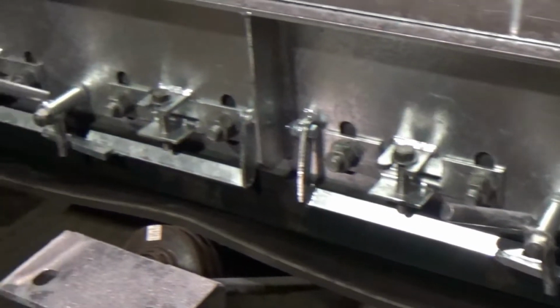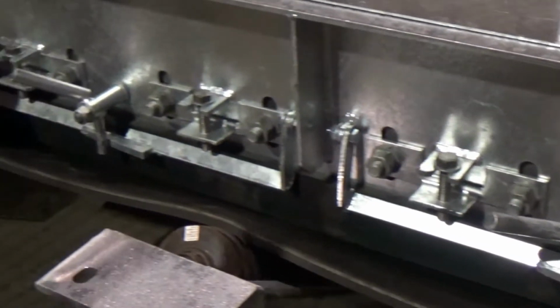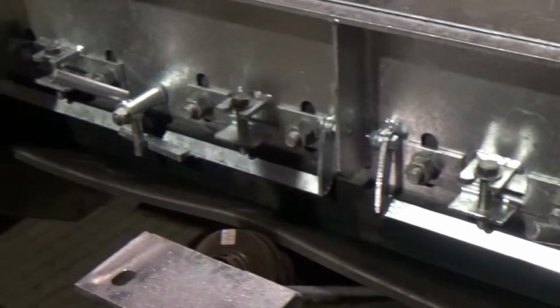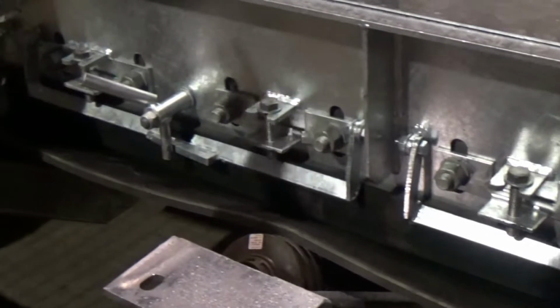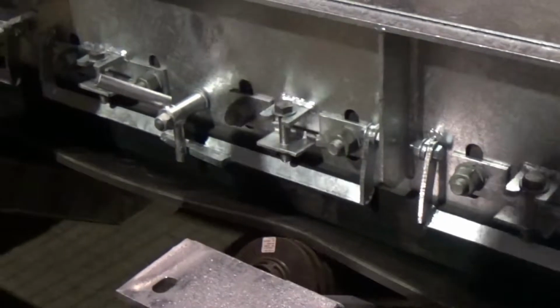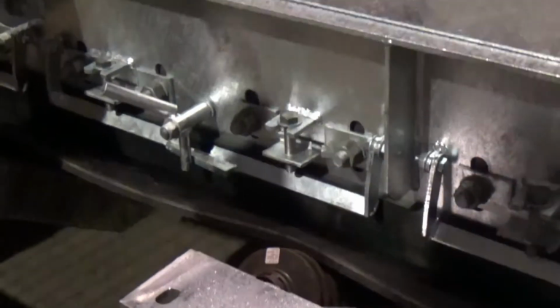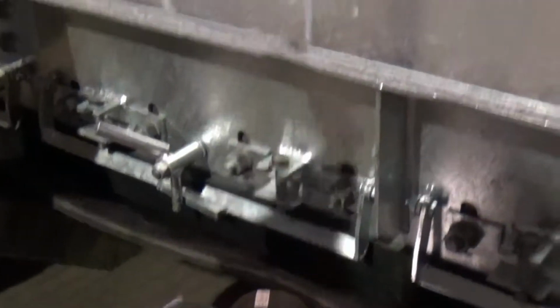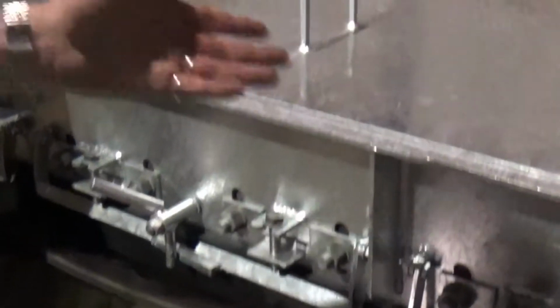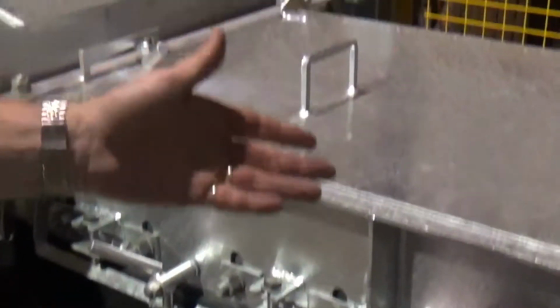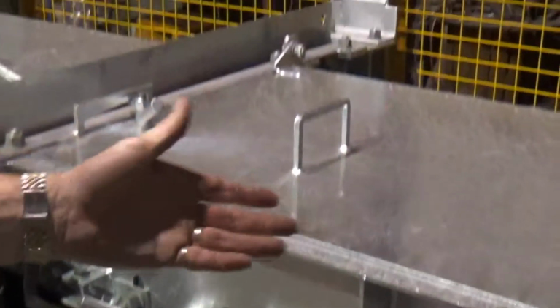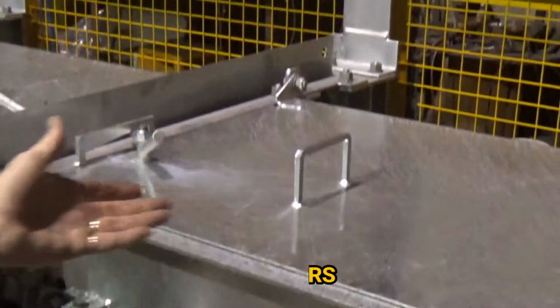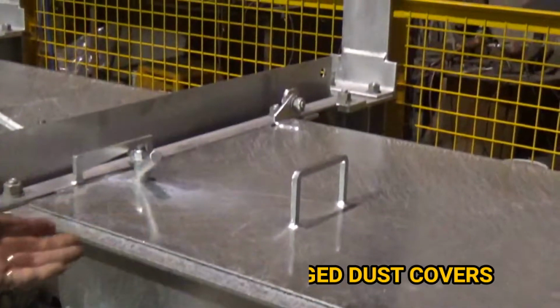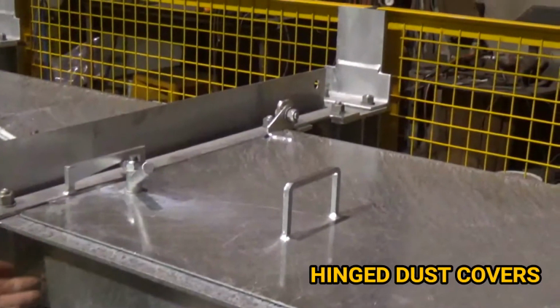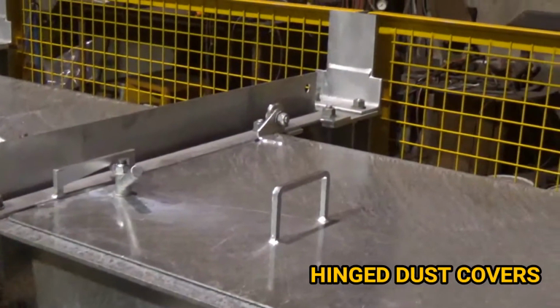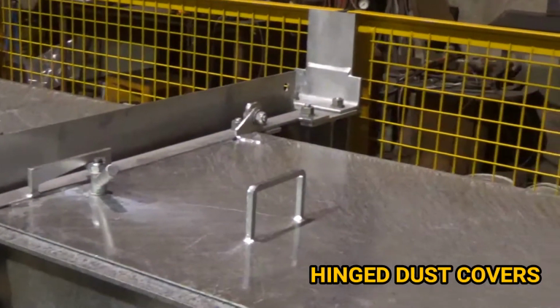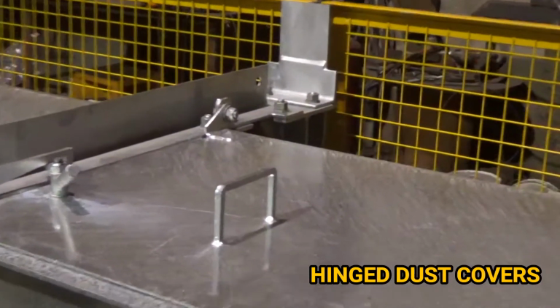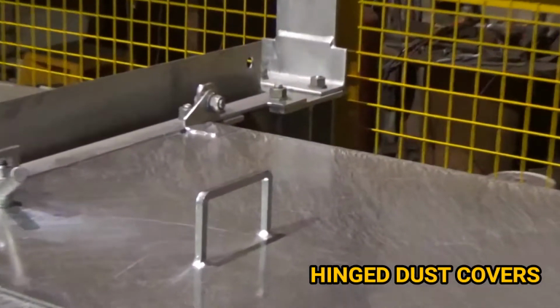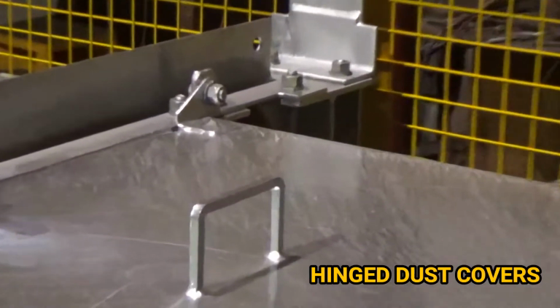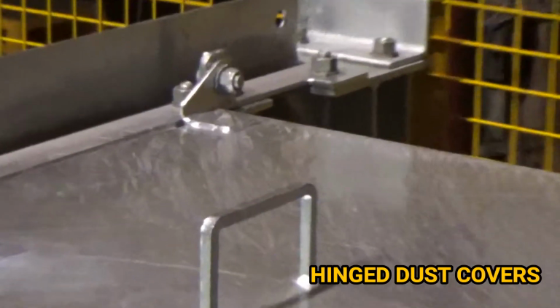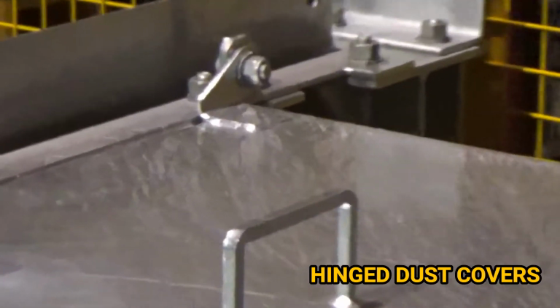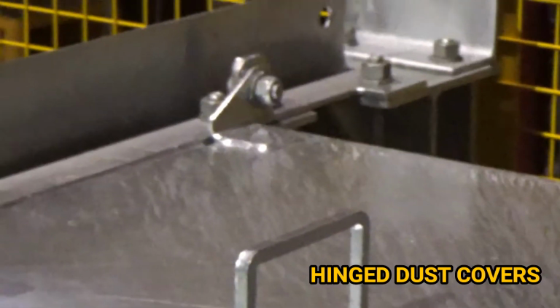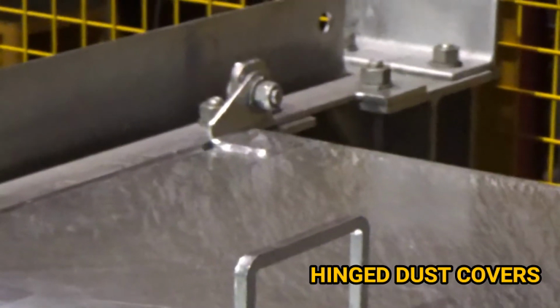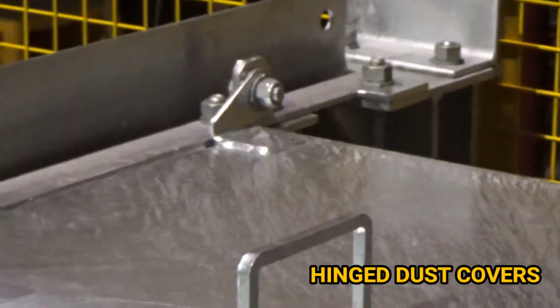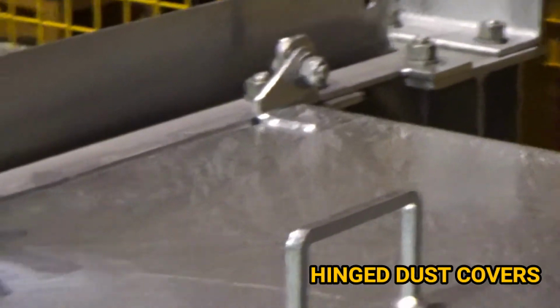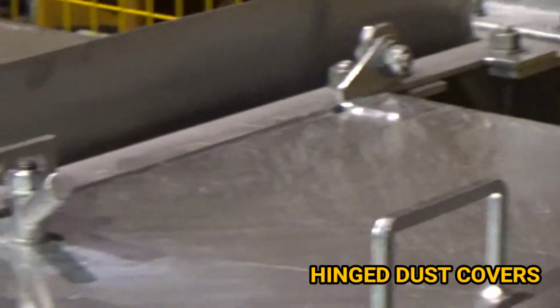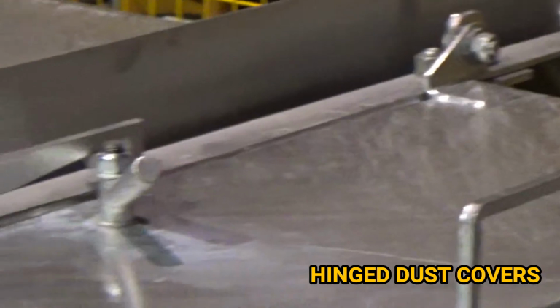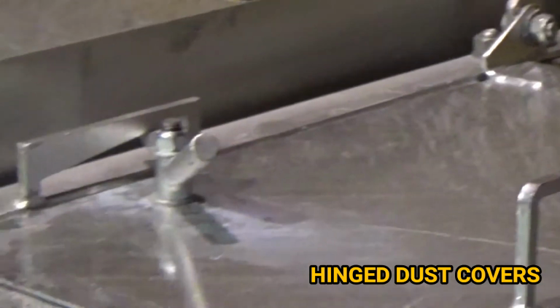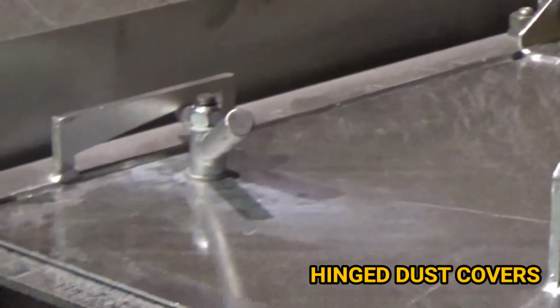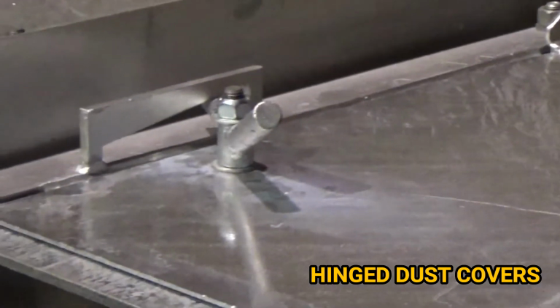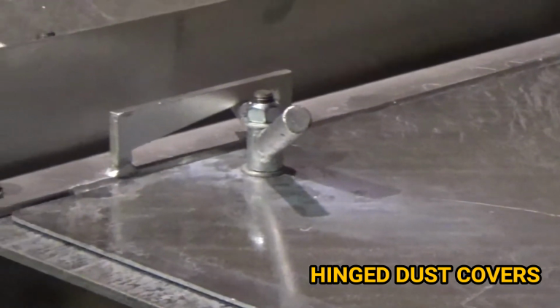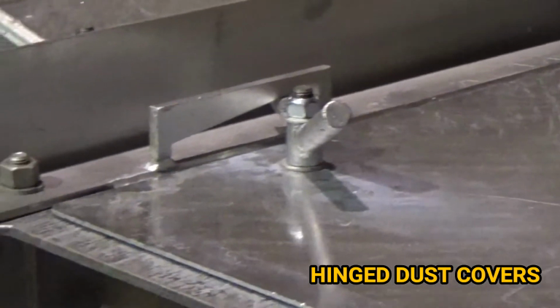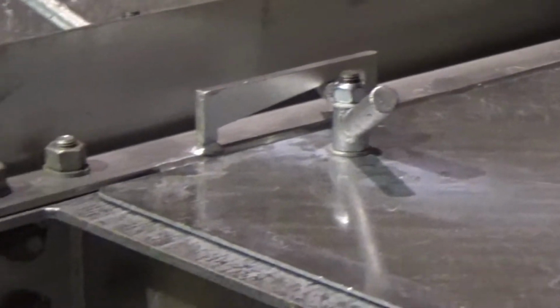And the dust cover, which is a hinged dust cover, allows you to access the belt from above very simply and quickly without the use of cranes.